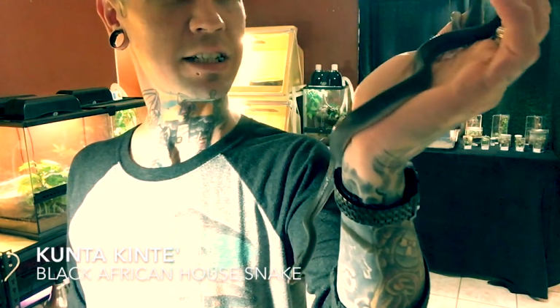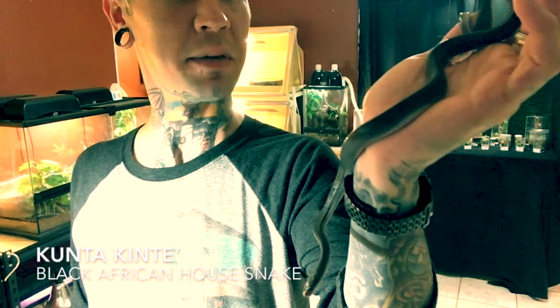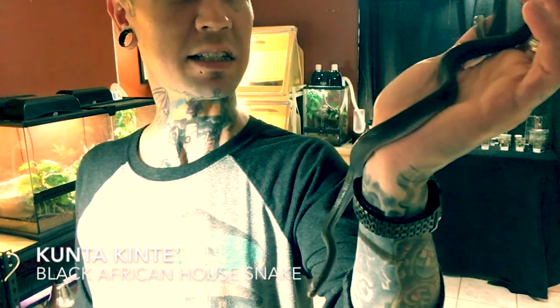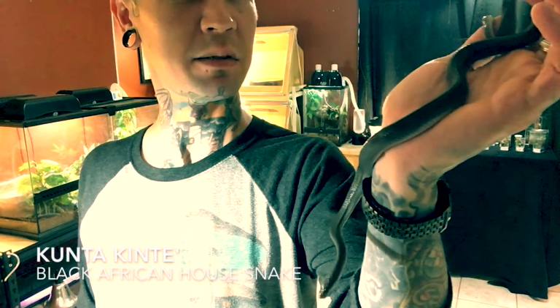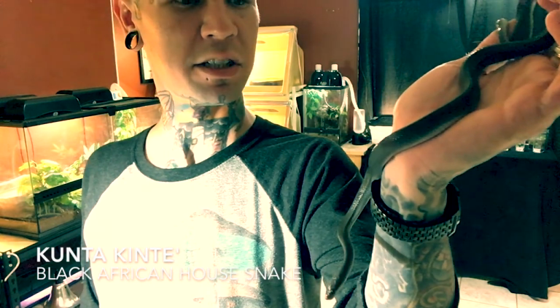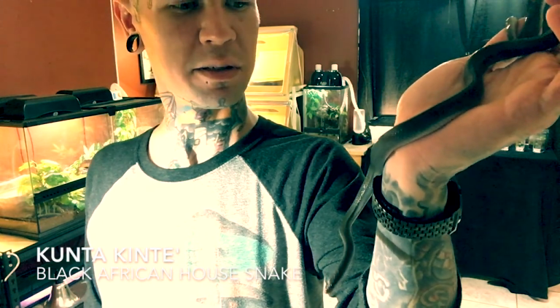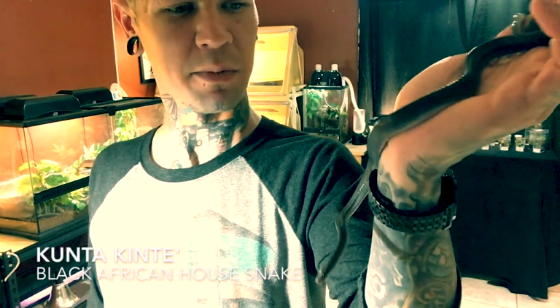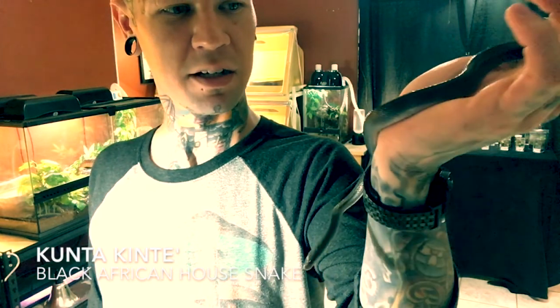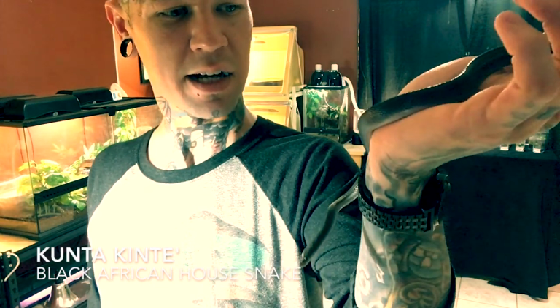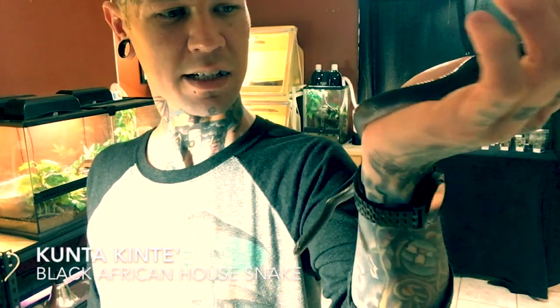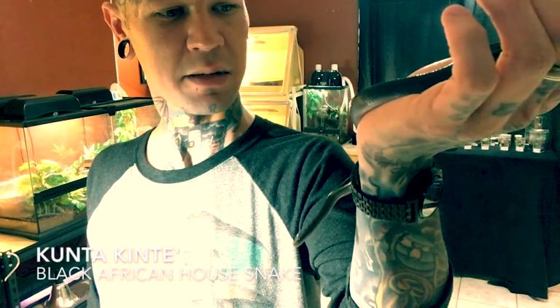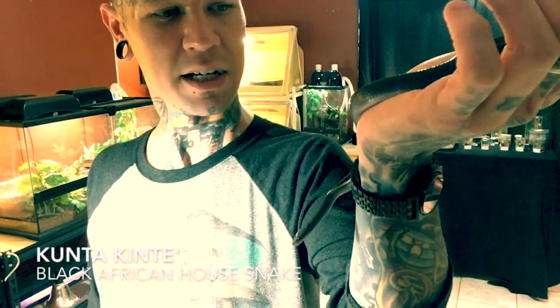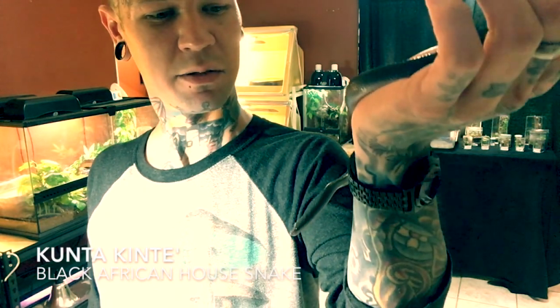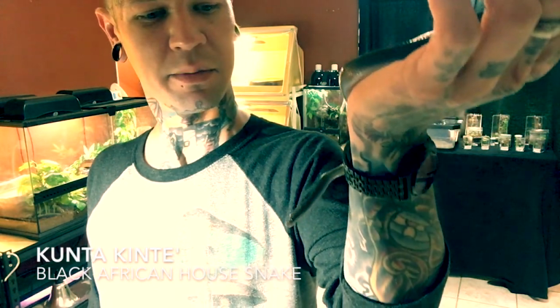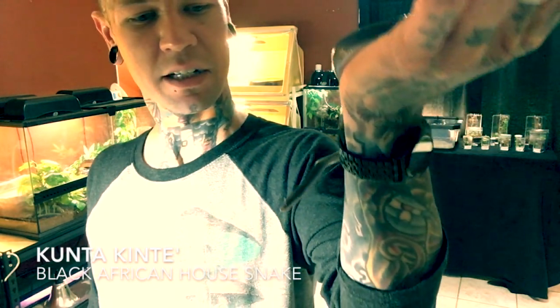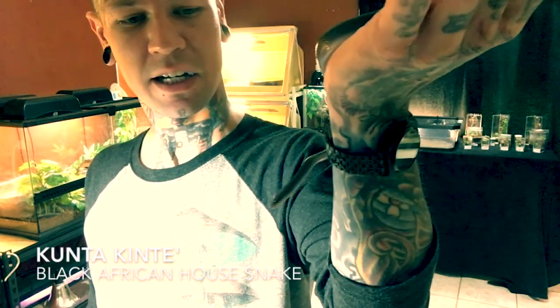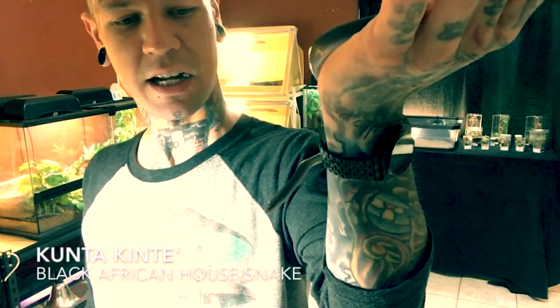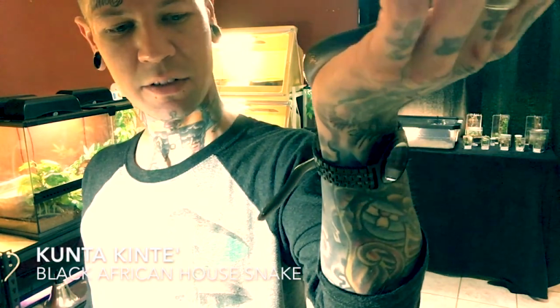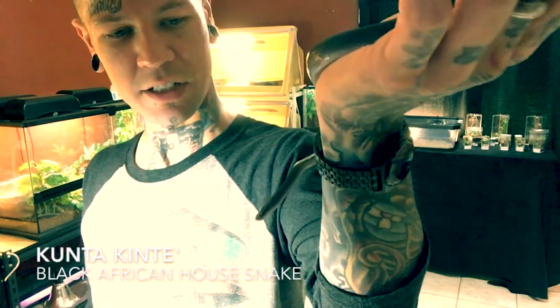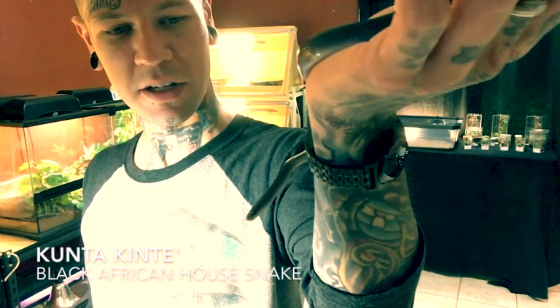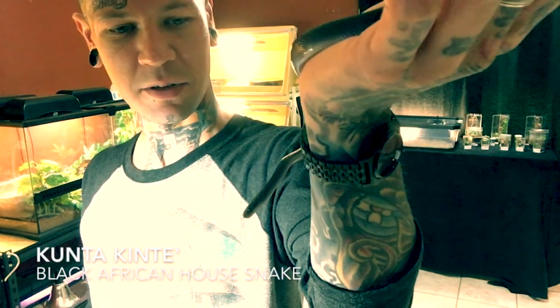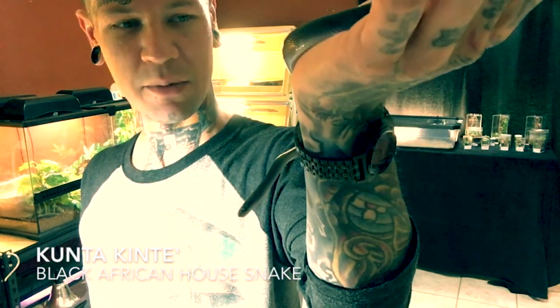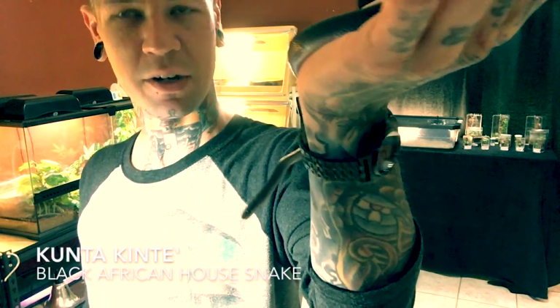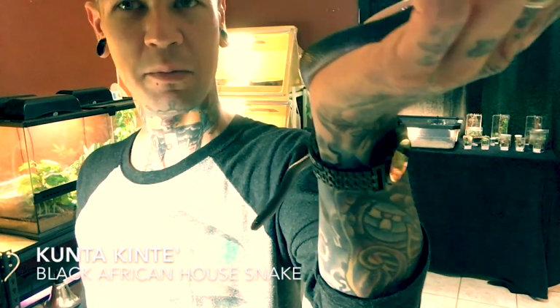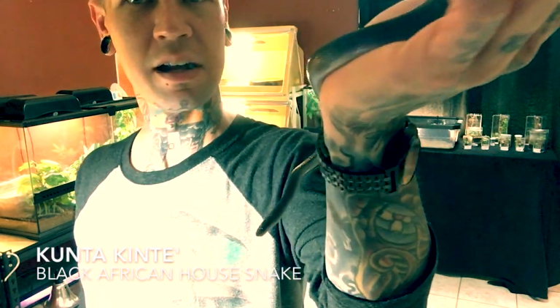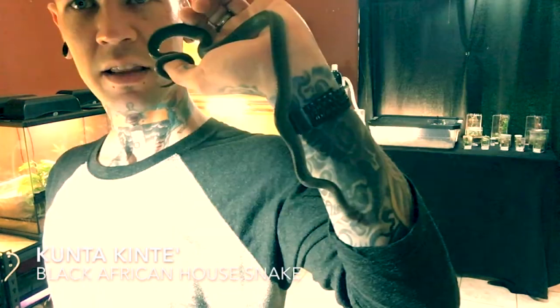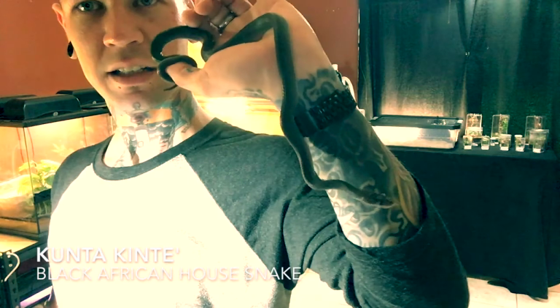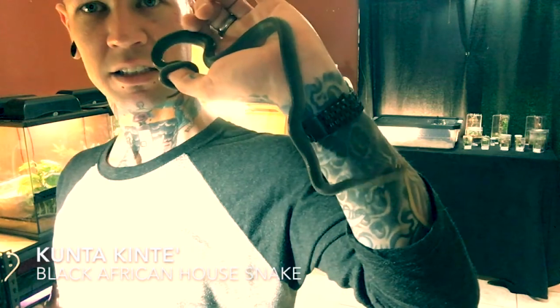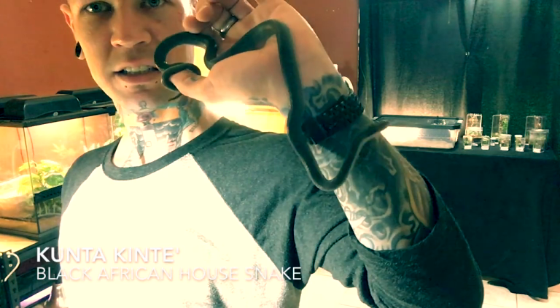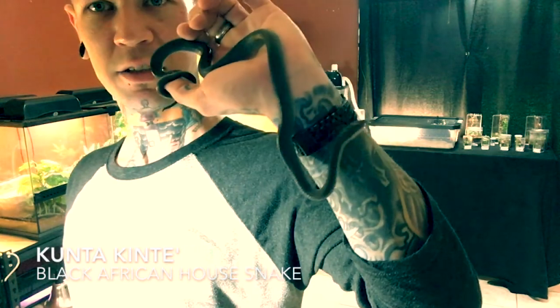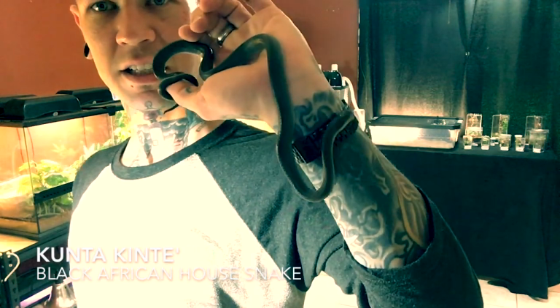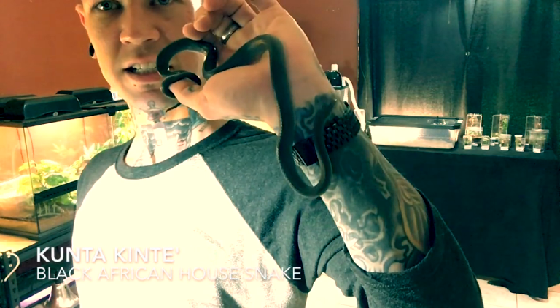It's cool having some of the smaller colubrids because I also have some bigger constrictors. Having variety in the collection is enjoyable to me. There's some days I want to chill with the smaller snakes and some days I want the bigger snakes out — it really just depends on what kind of mood I'm in. That is Kunta Kinte.